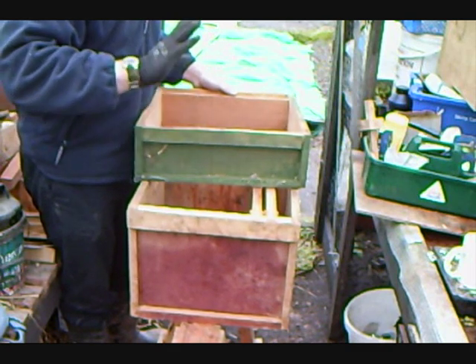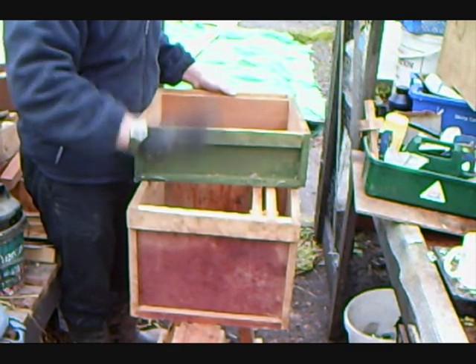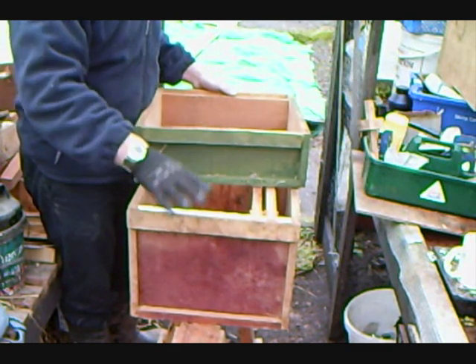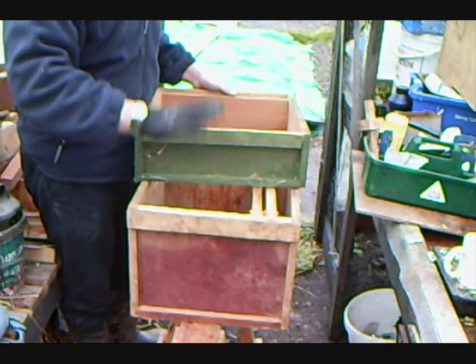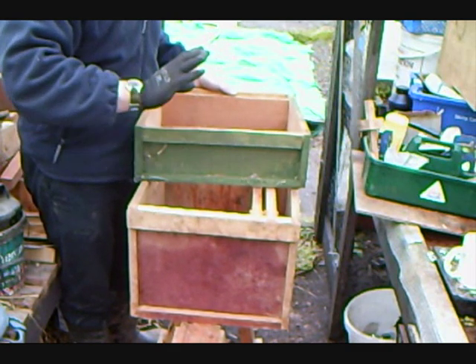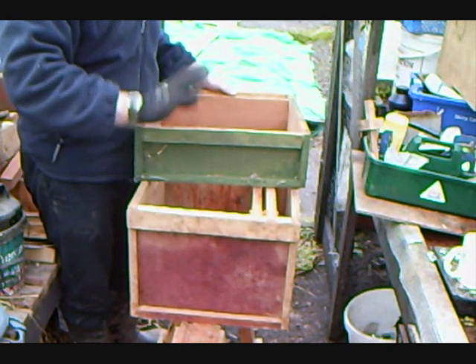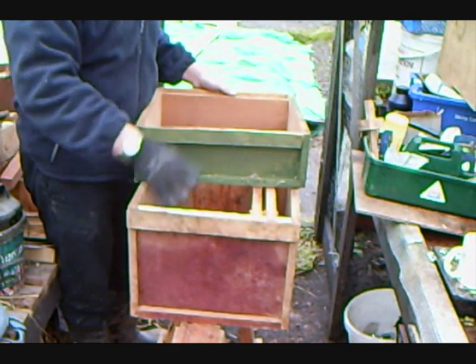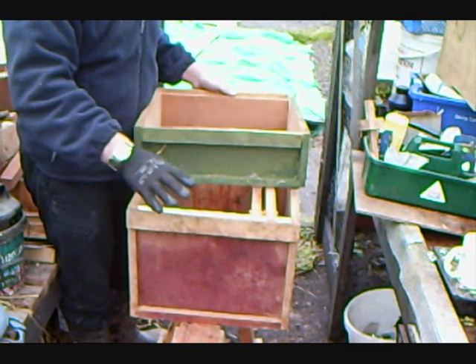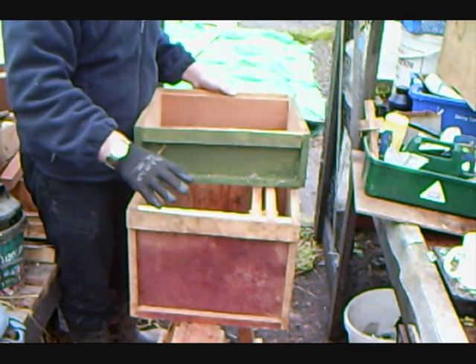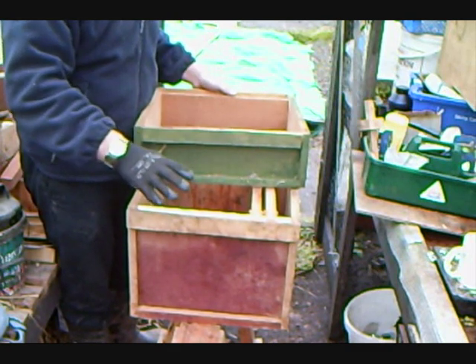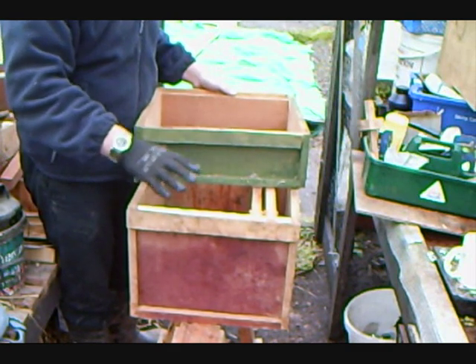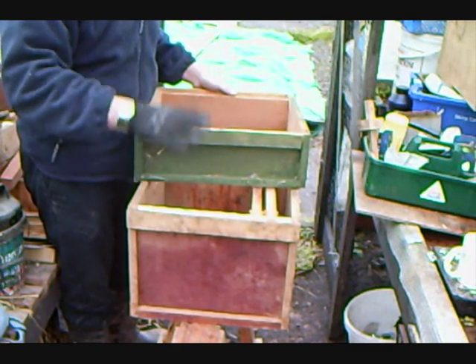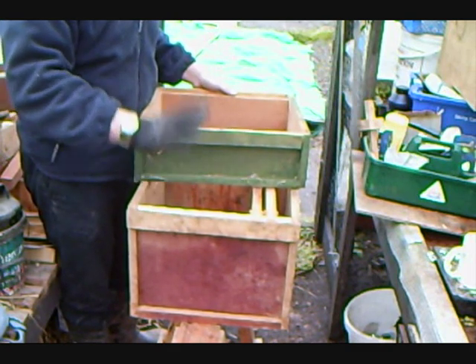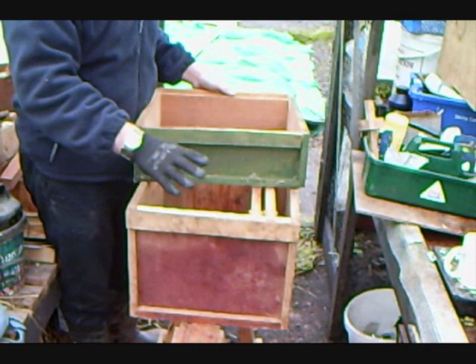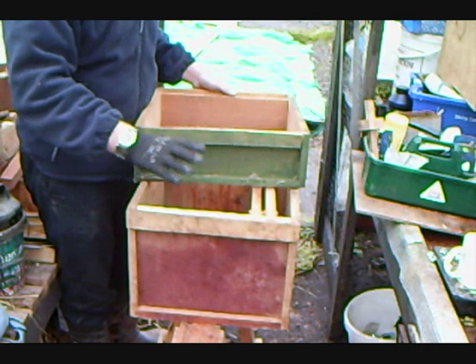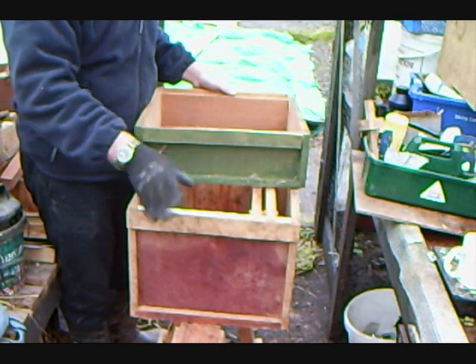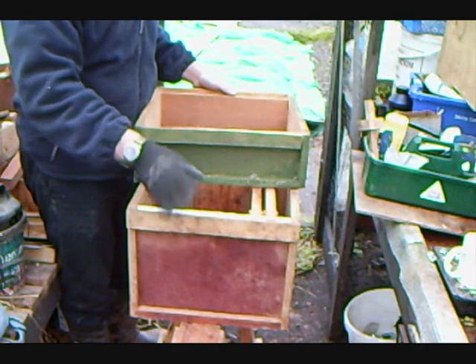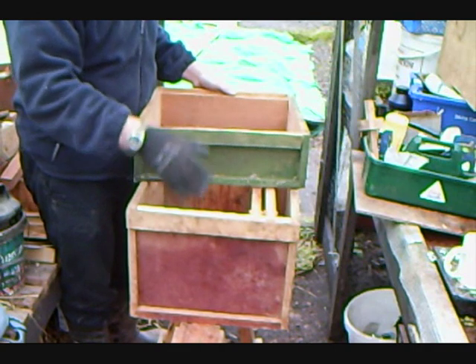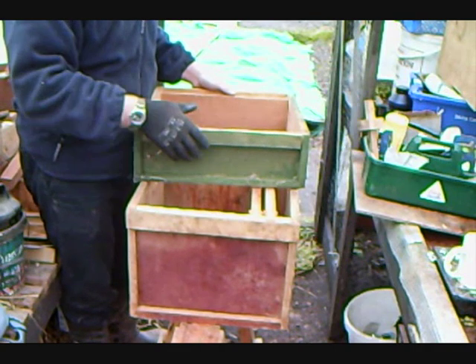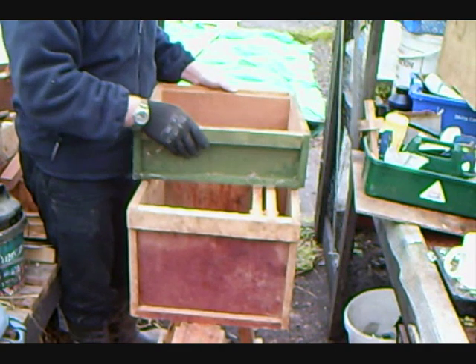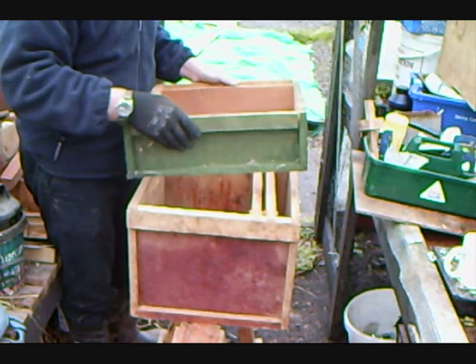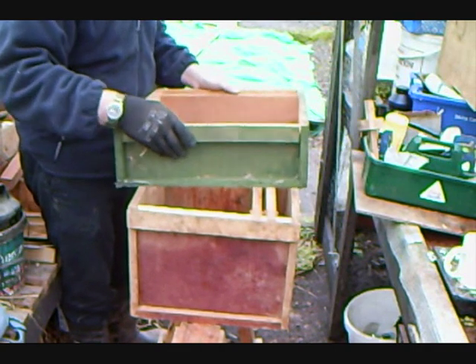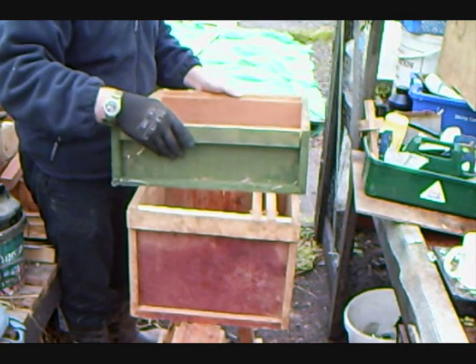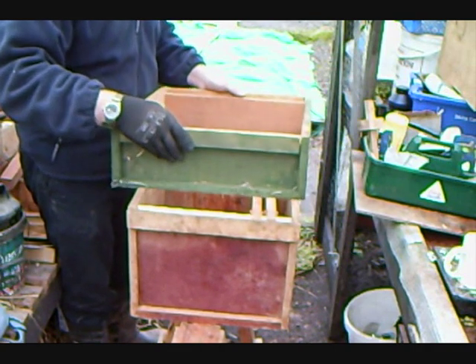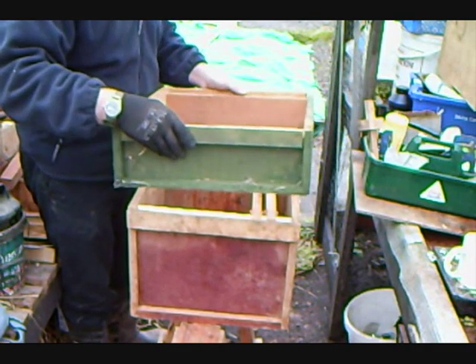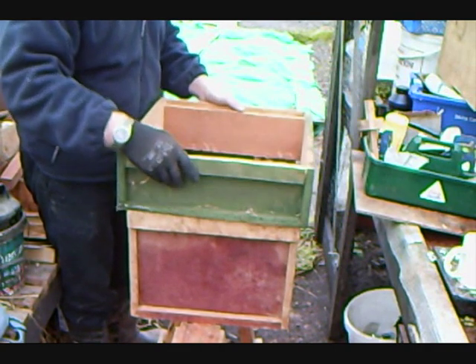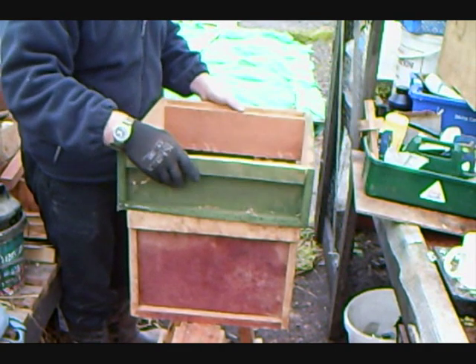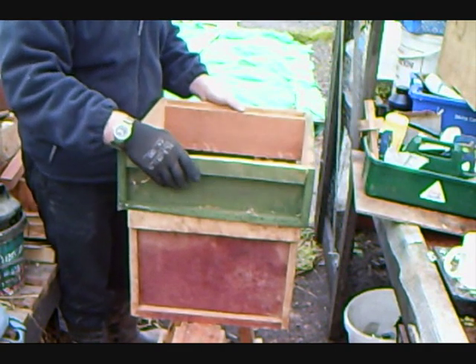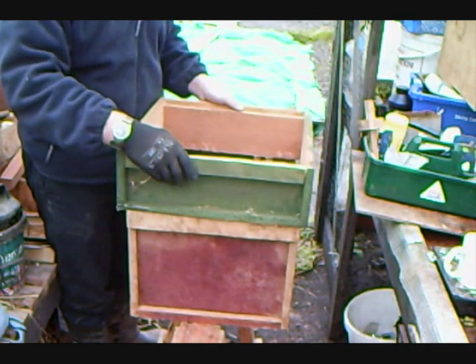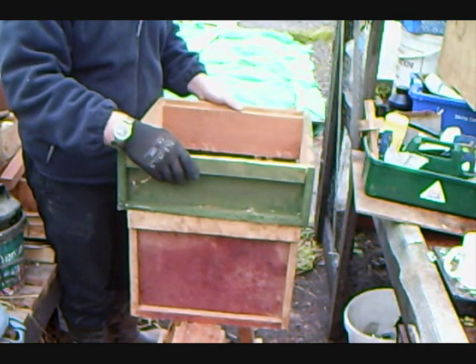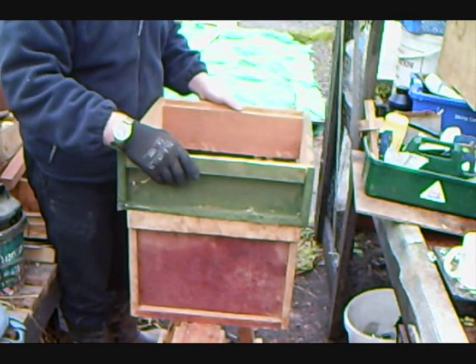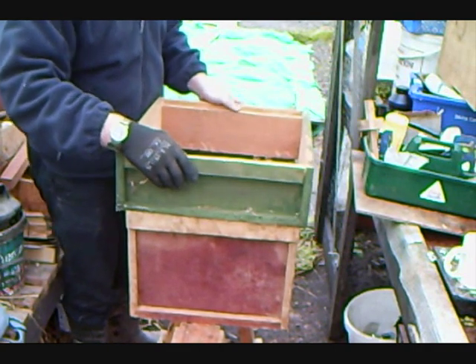No having to transfer bees from one box to another box to another box - it's very messy, very complicated, bees get very angry. So, this way, one hit, one done.